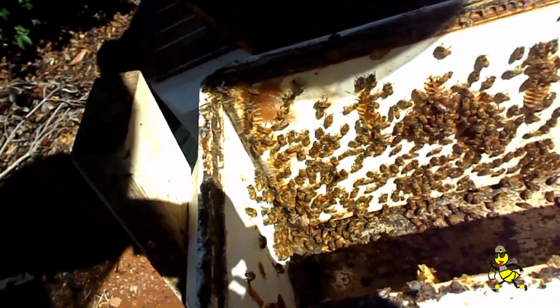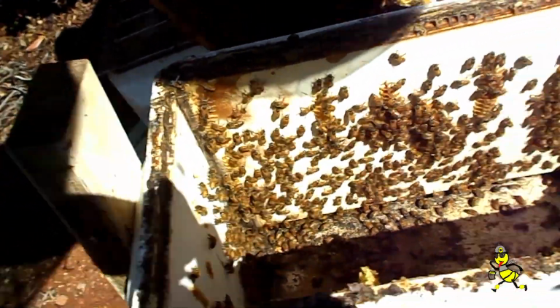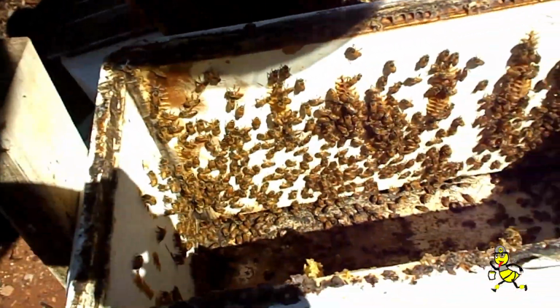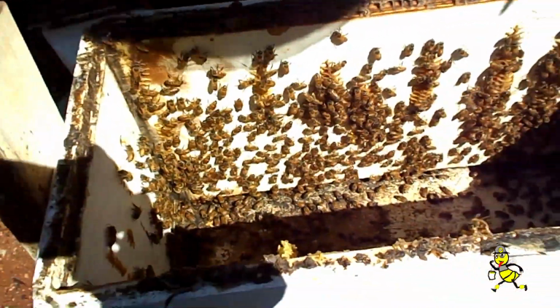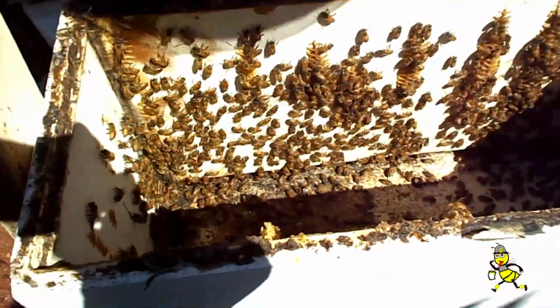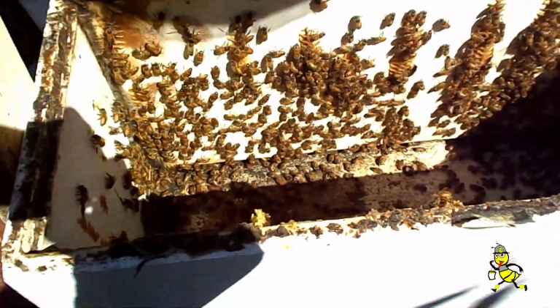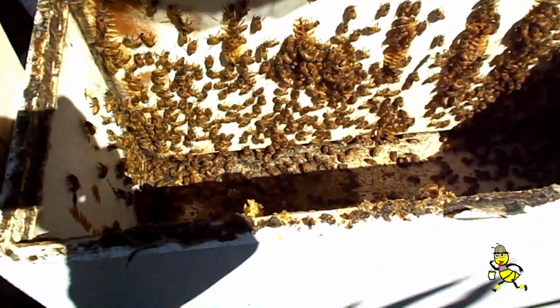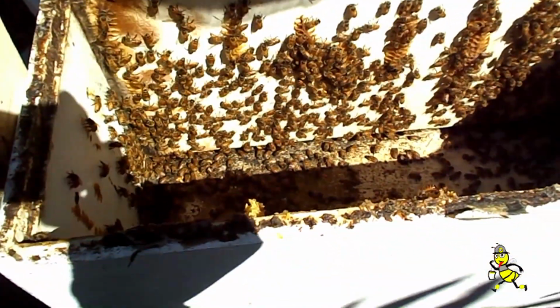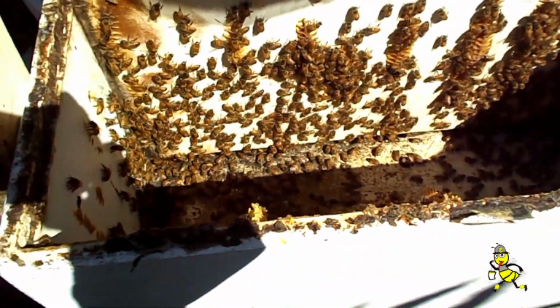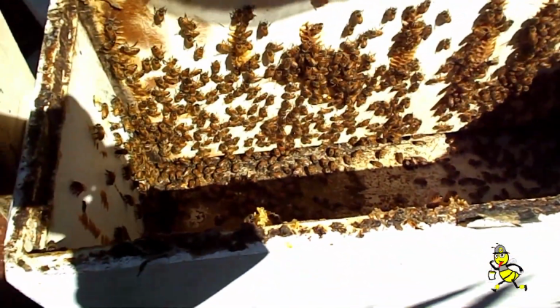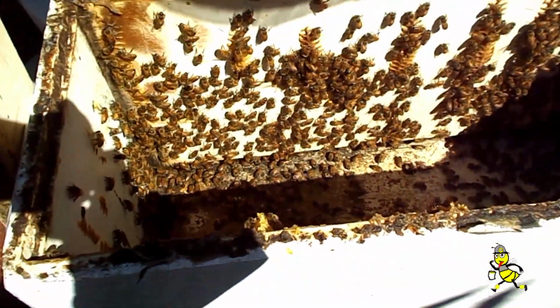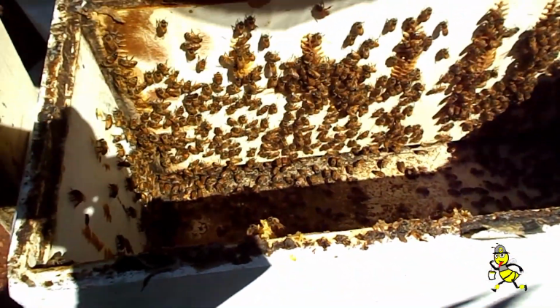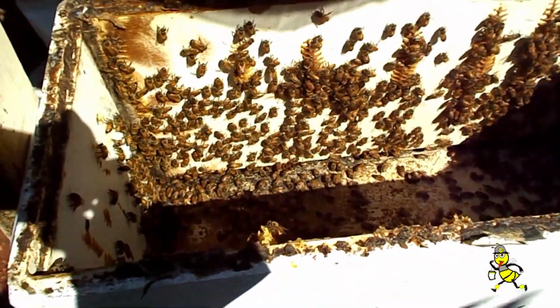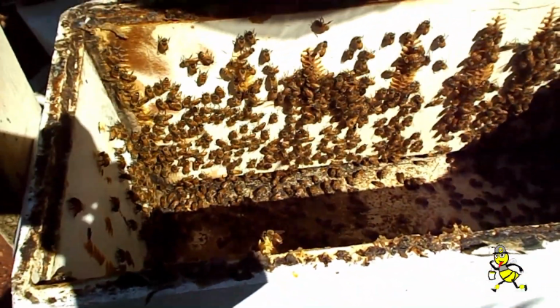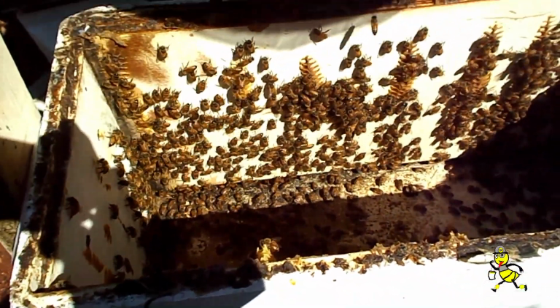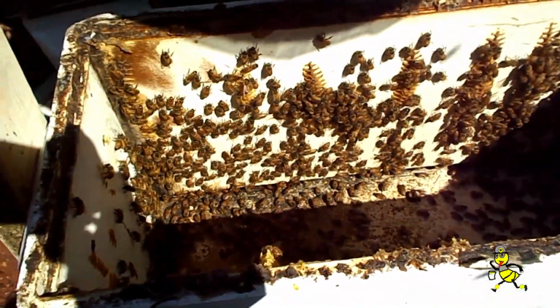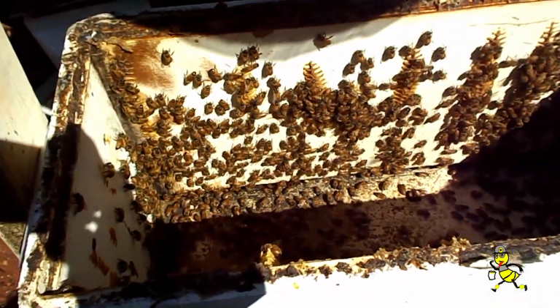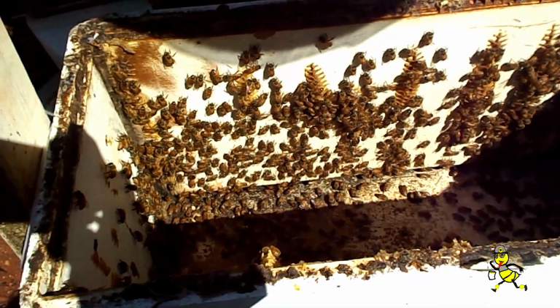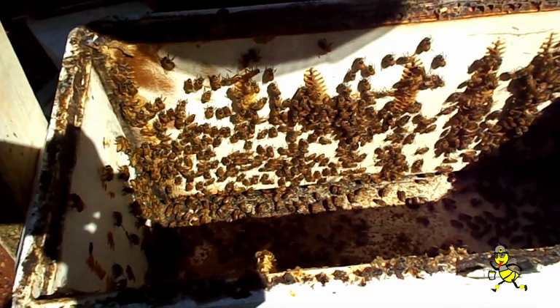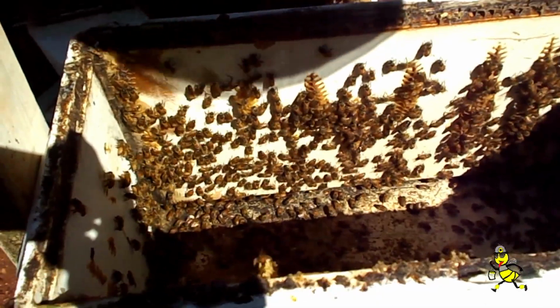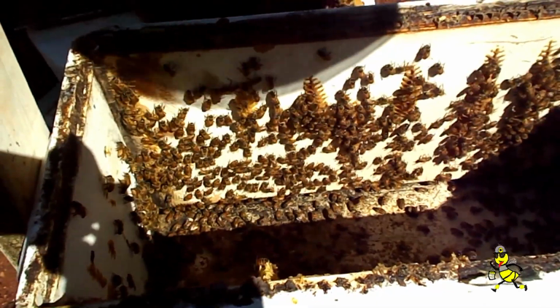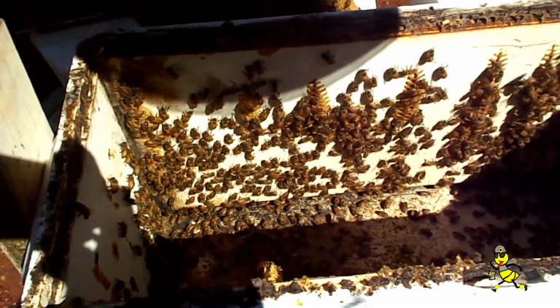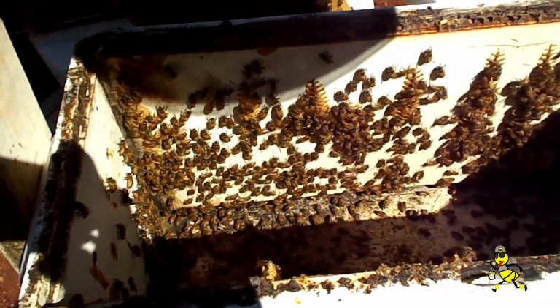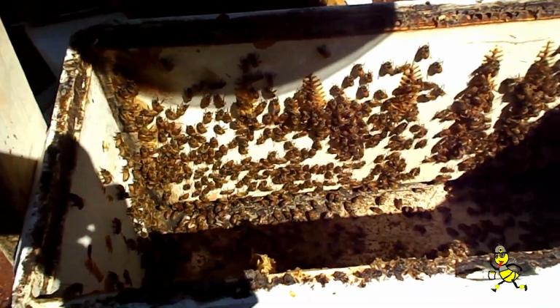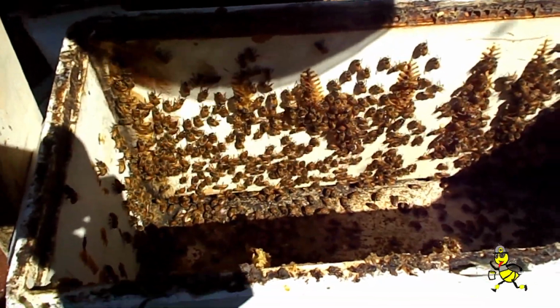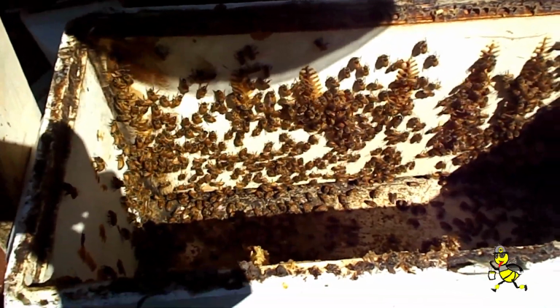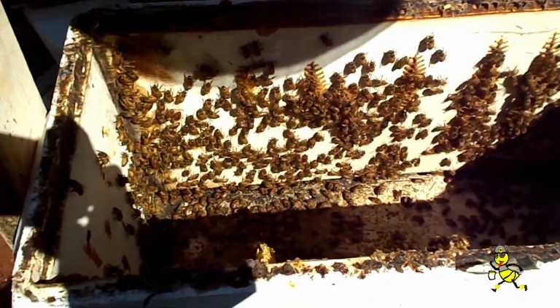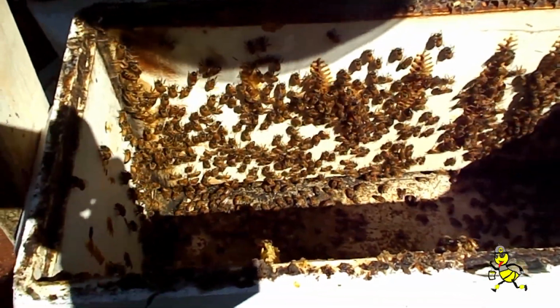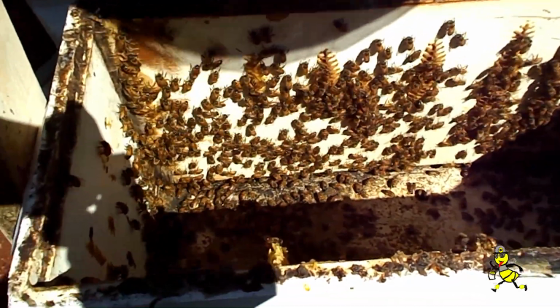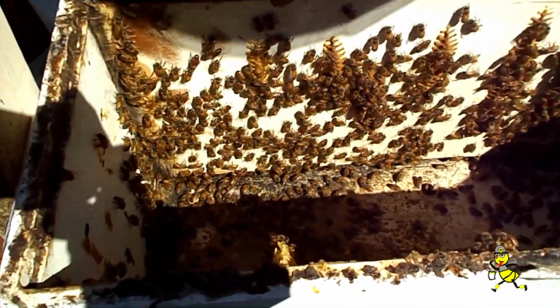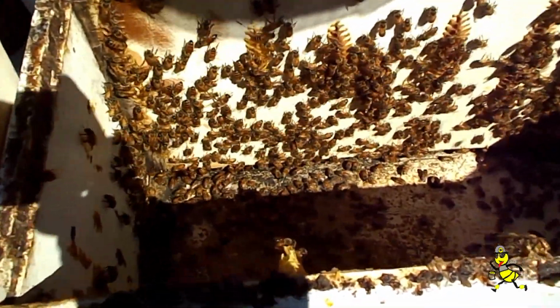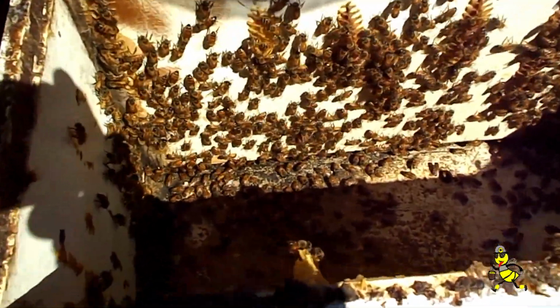Geez, they're big bees. Nice colour too — yeah. Plump, plump bees.